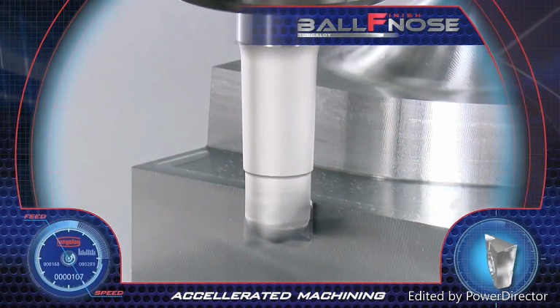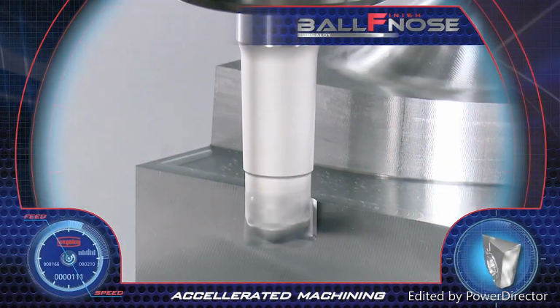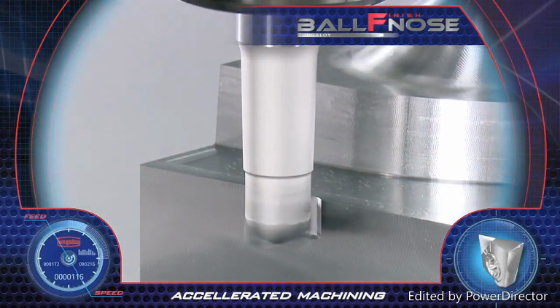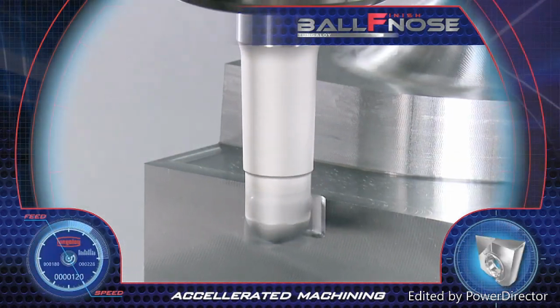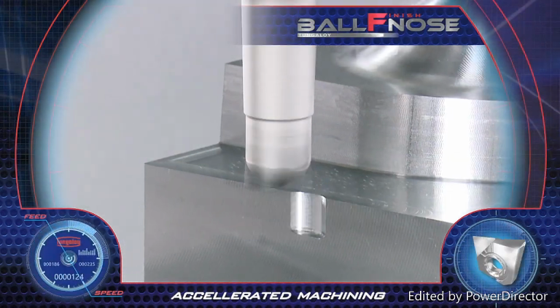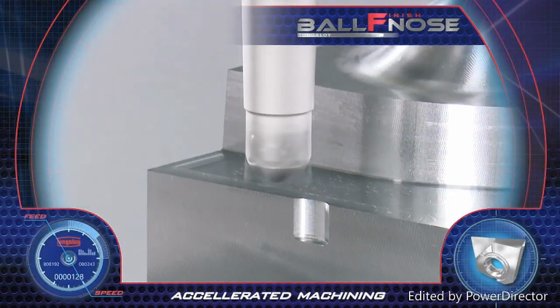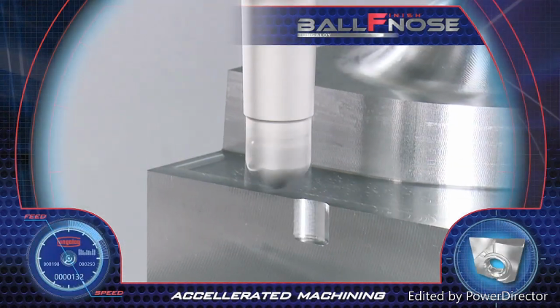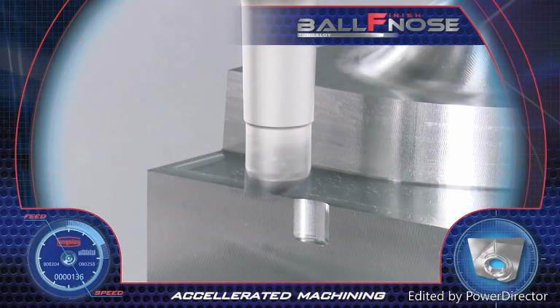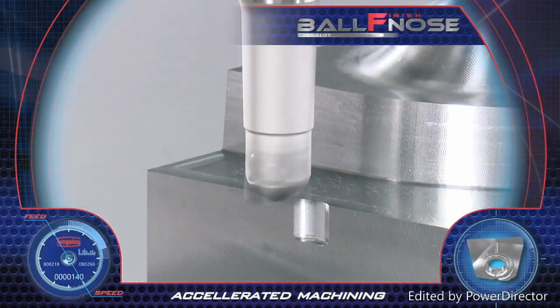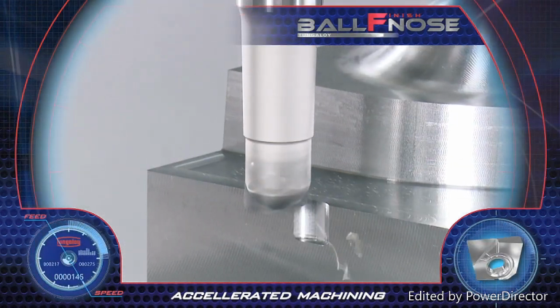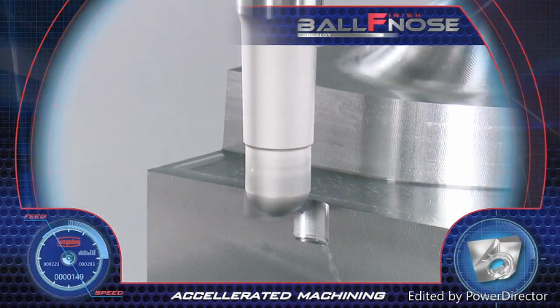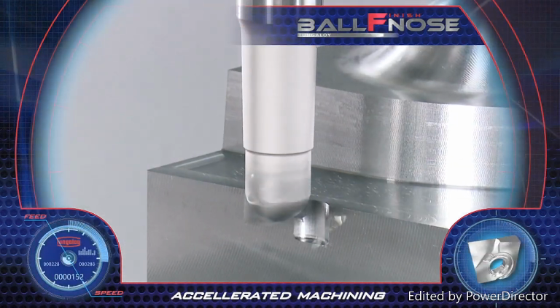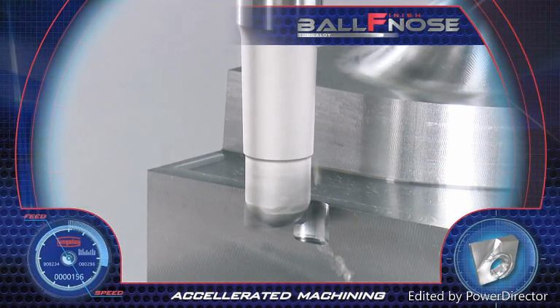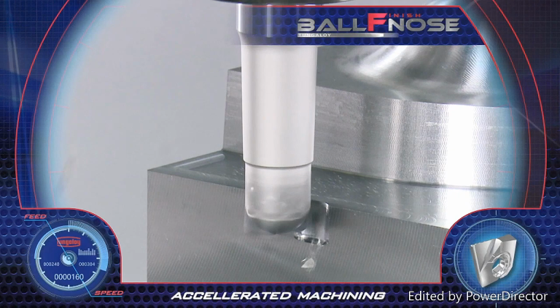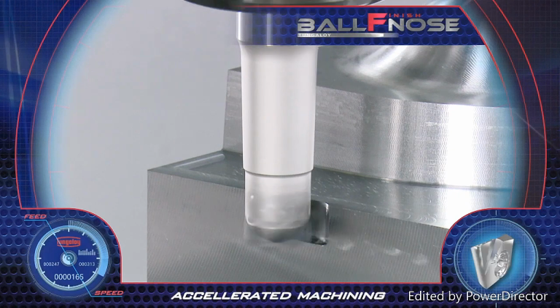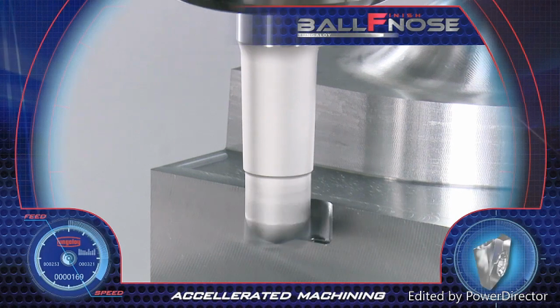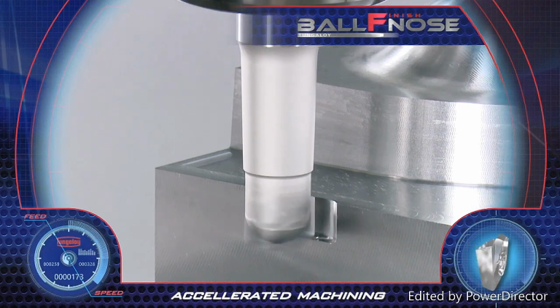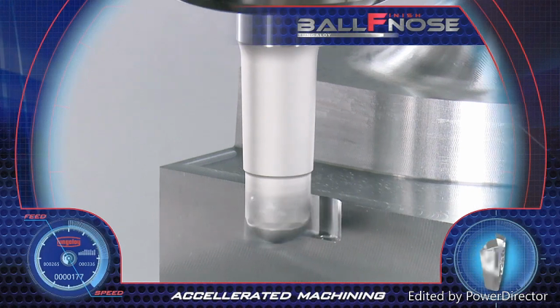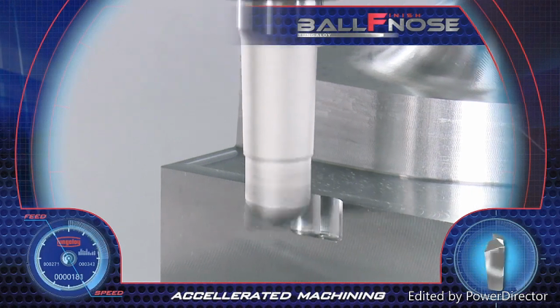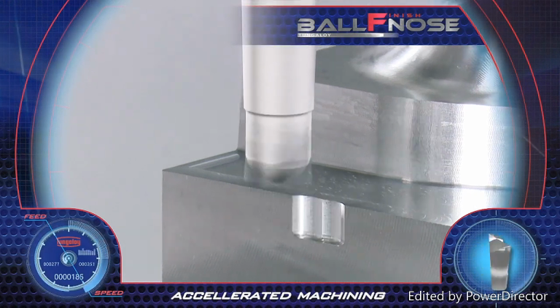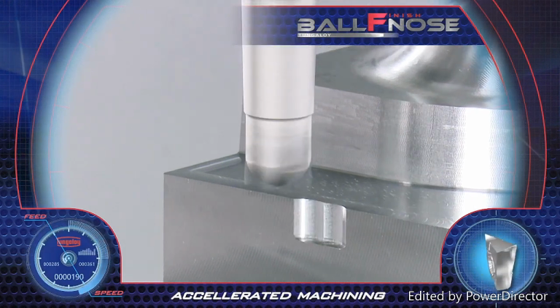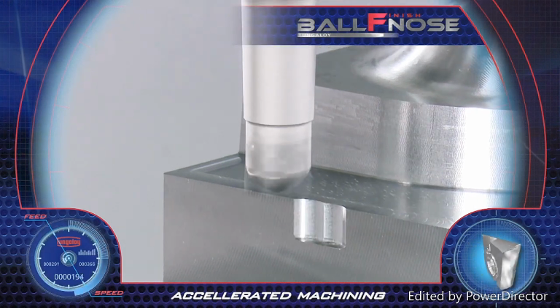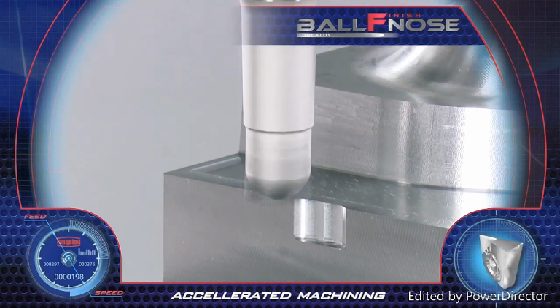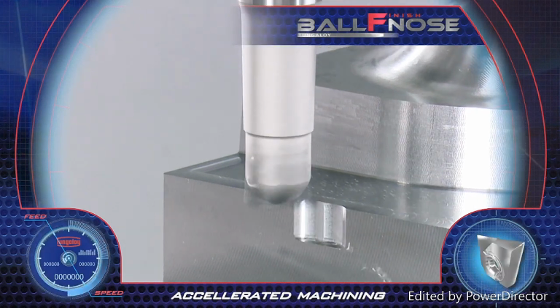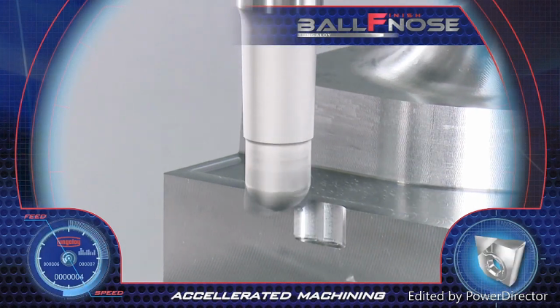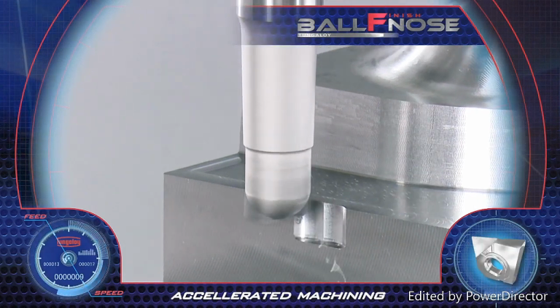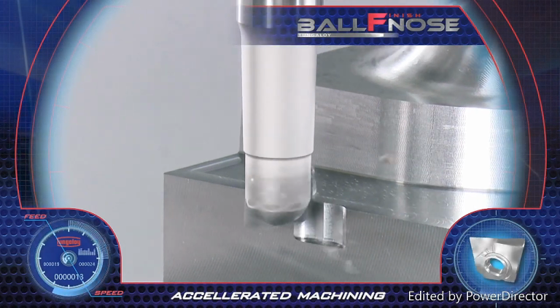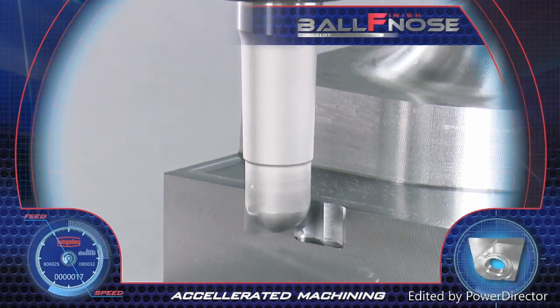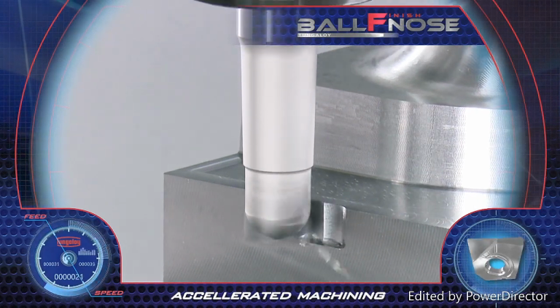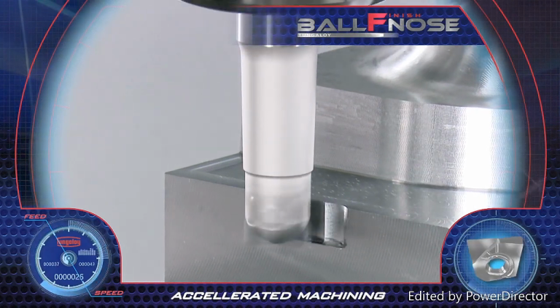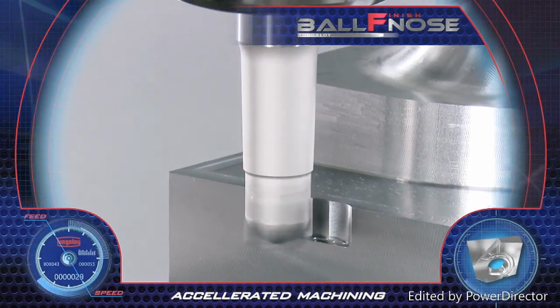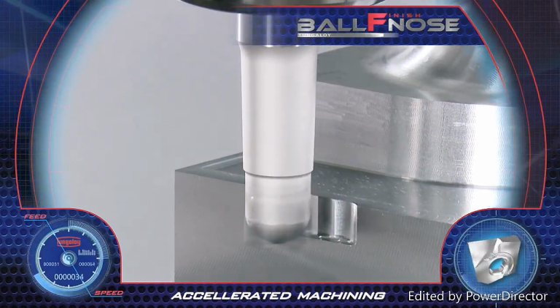Accelerated machining and very high productivity achieved. Ball Finish Nose.